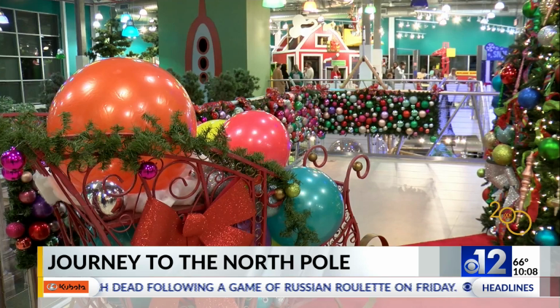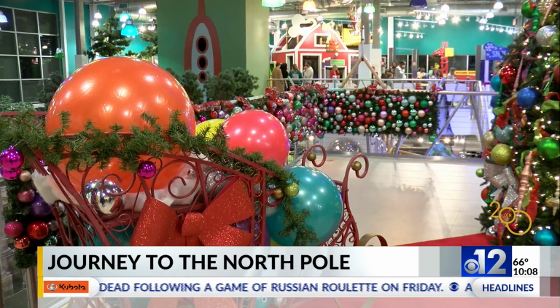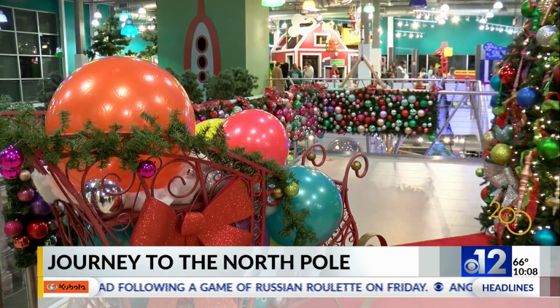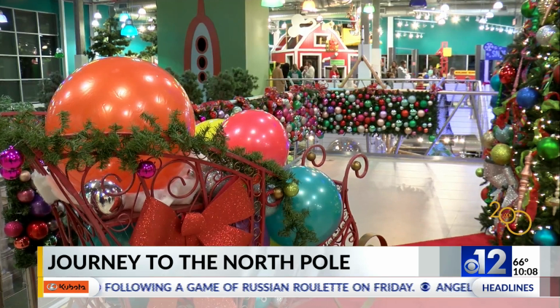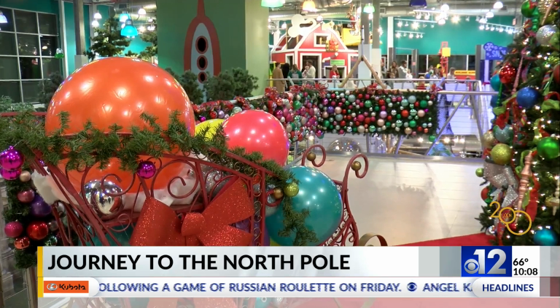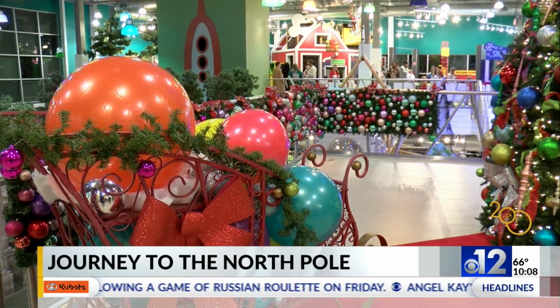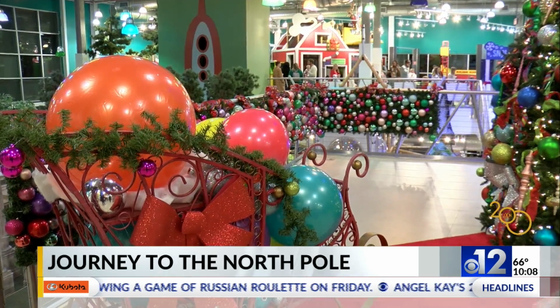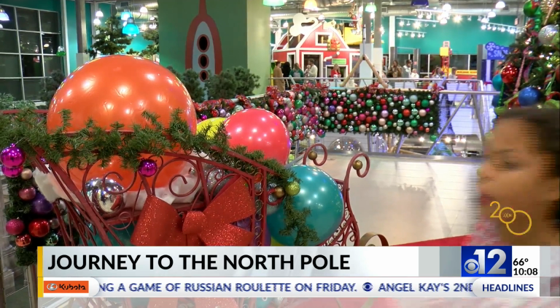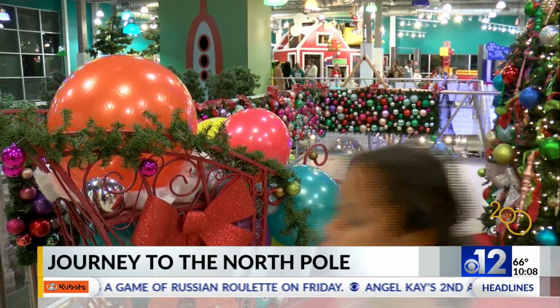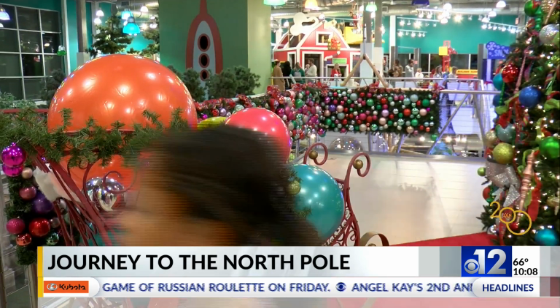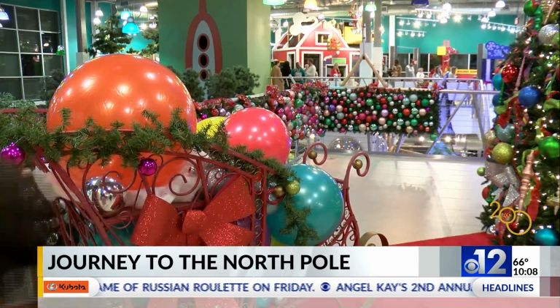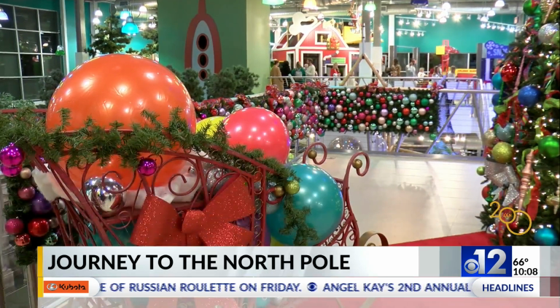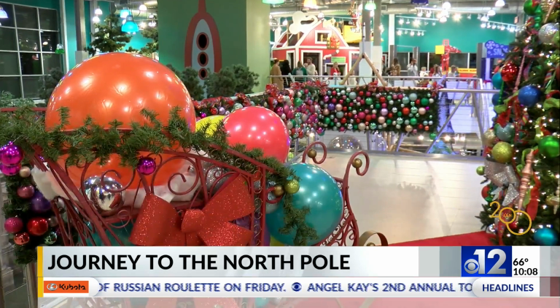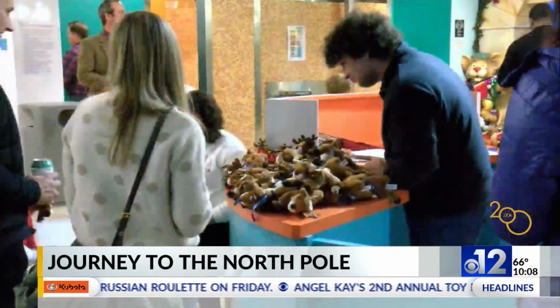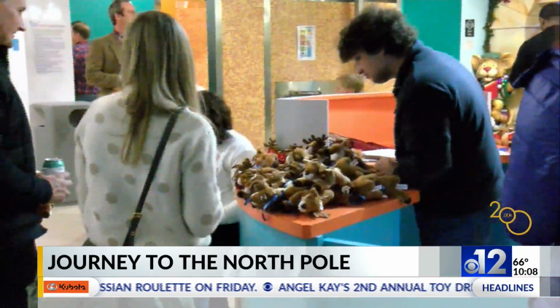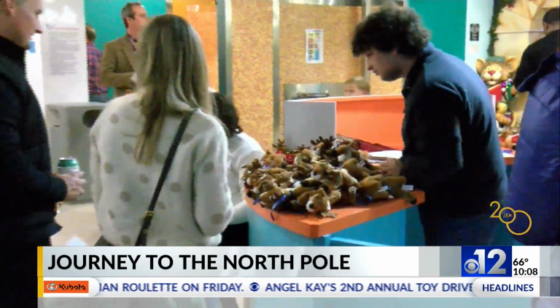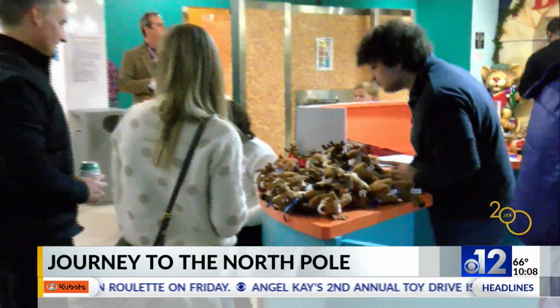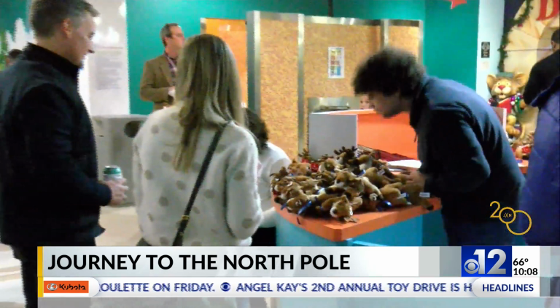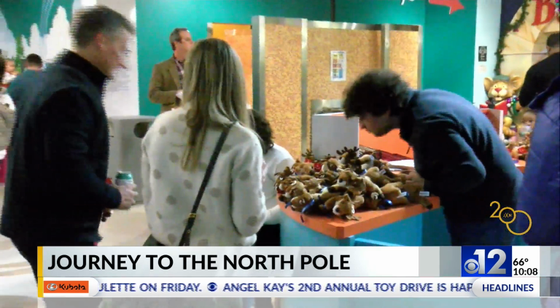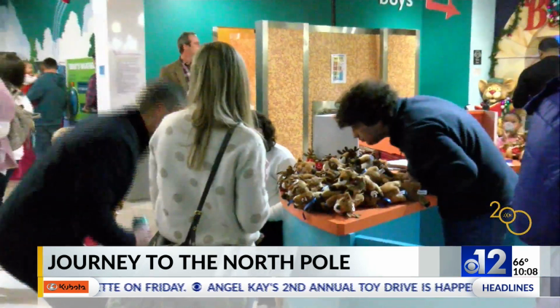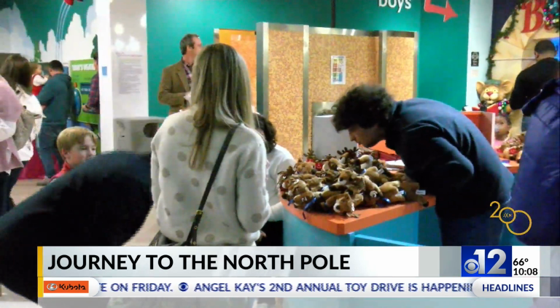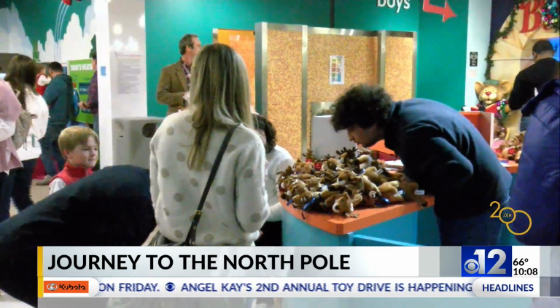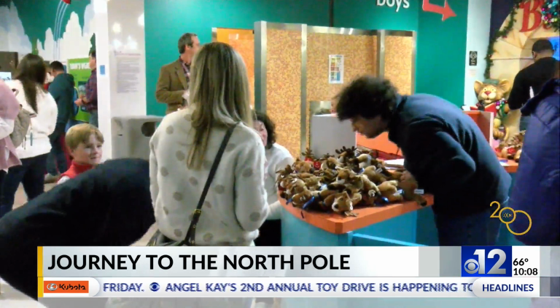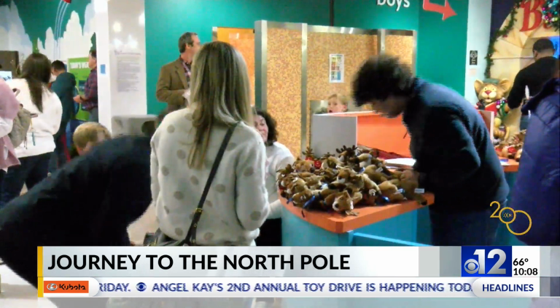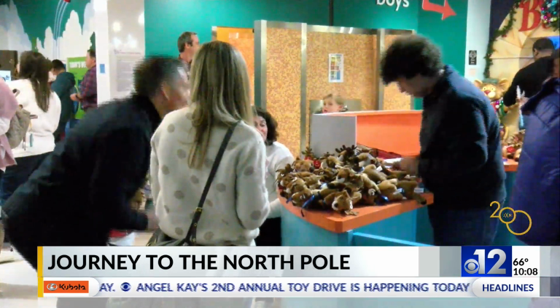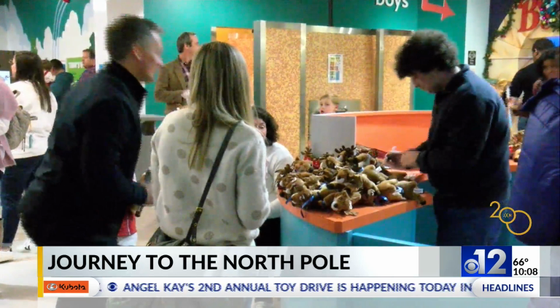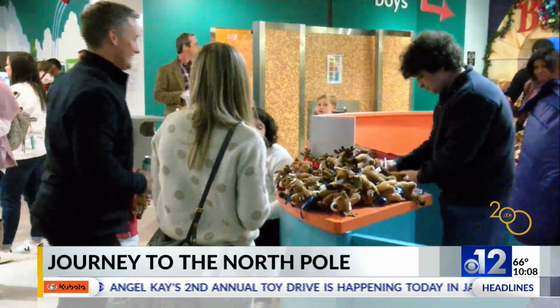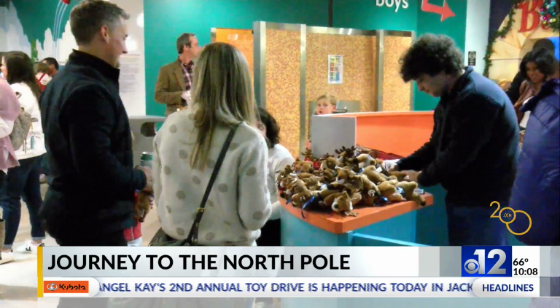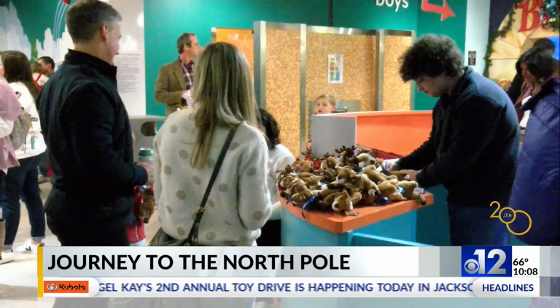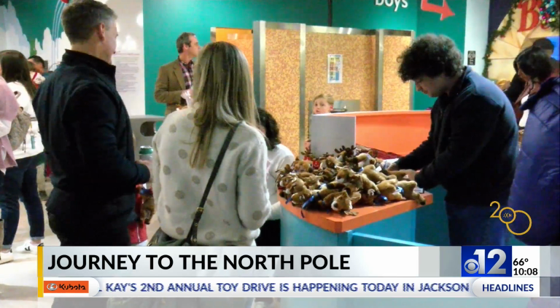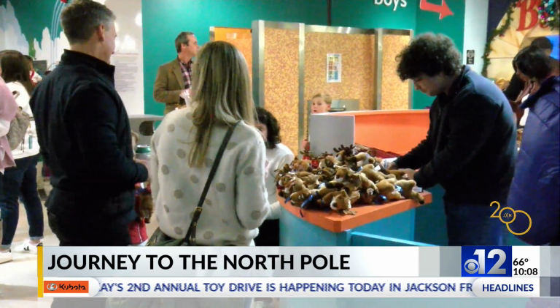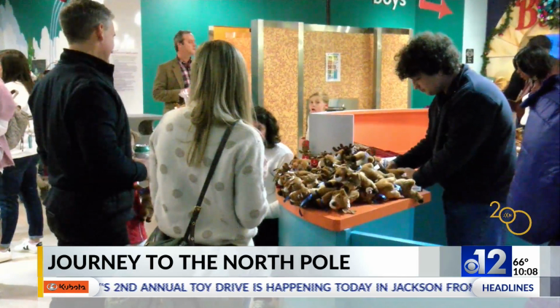The museum says that the event has been a large success, and the kids seem to love the slide the most.